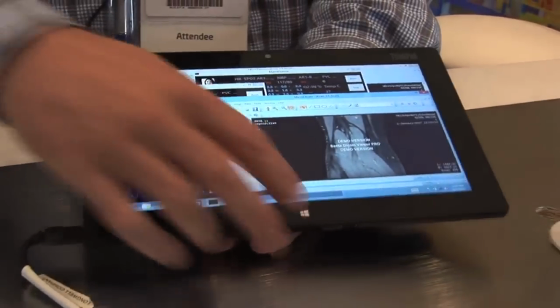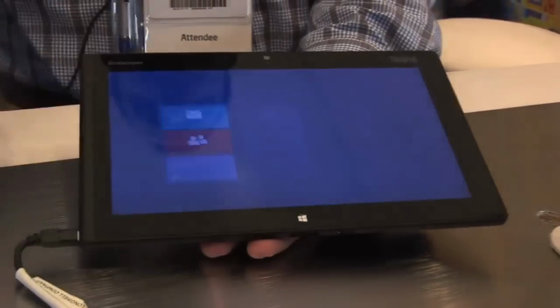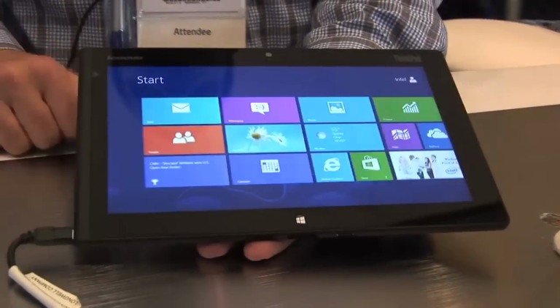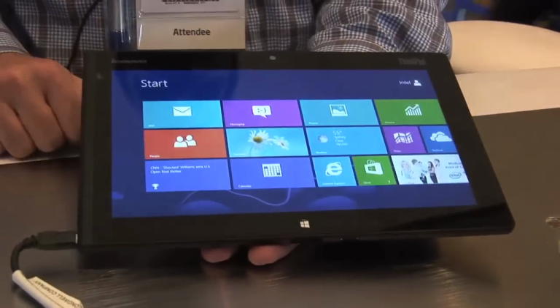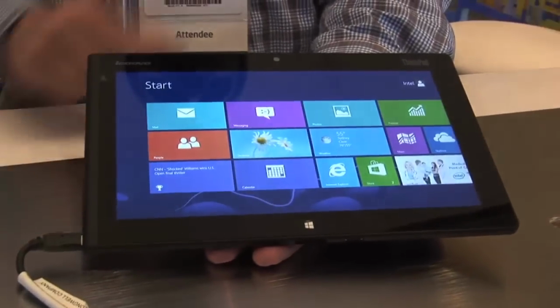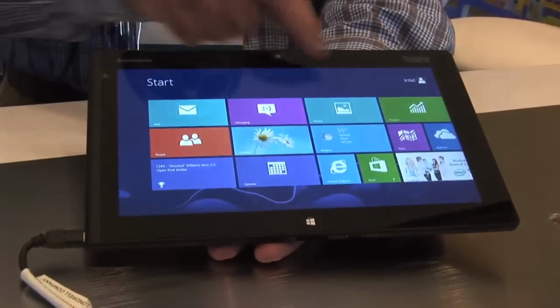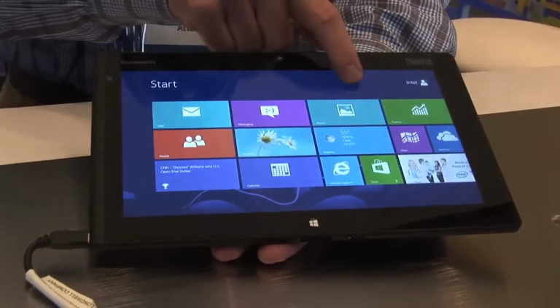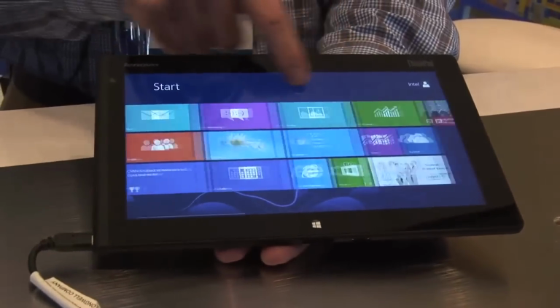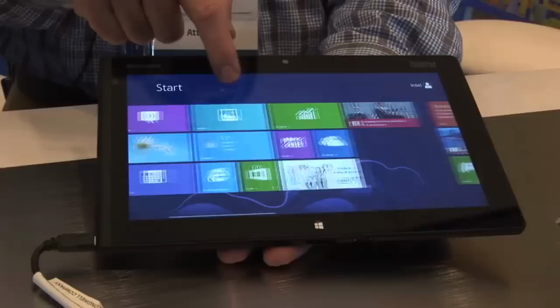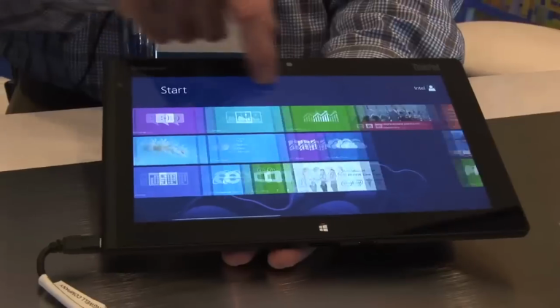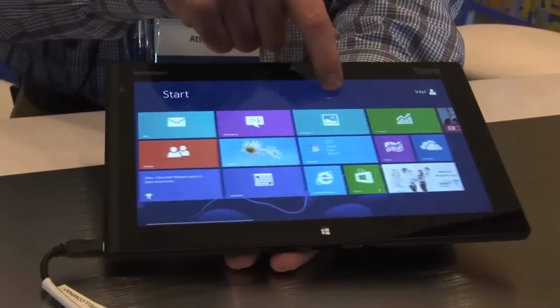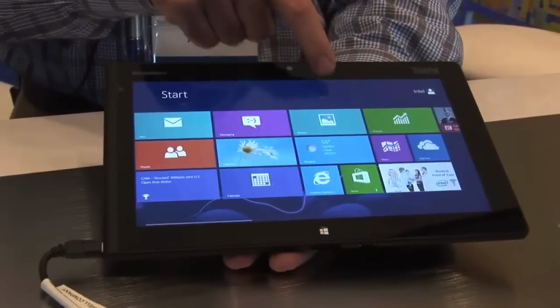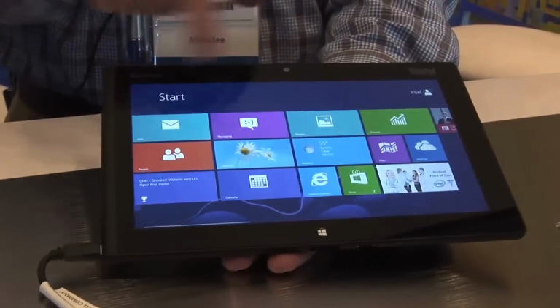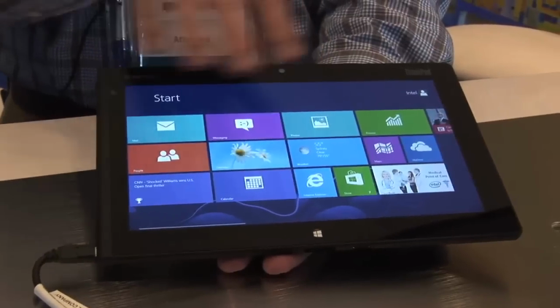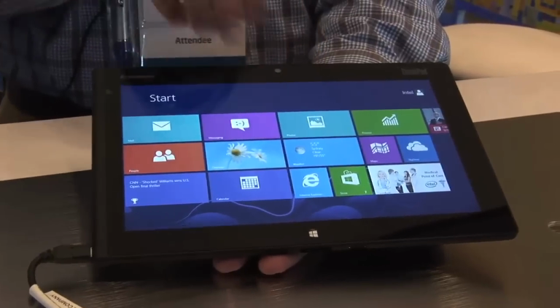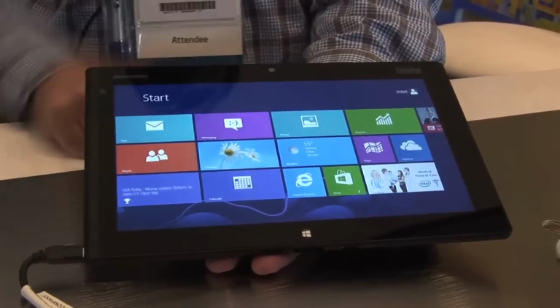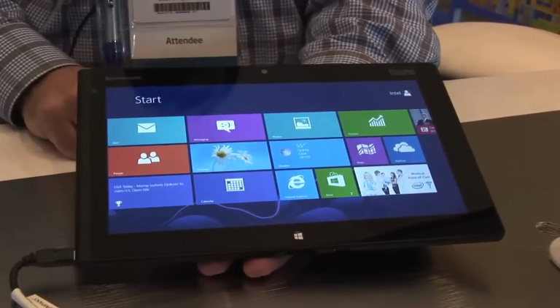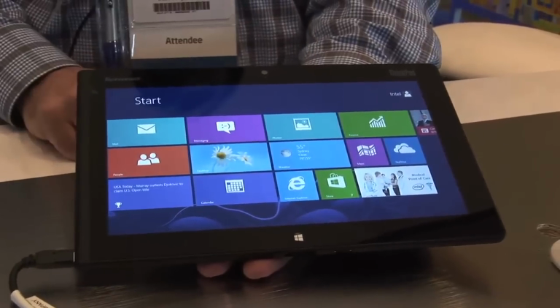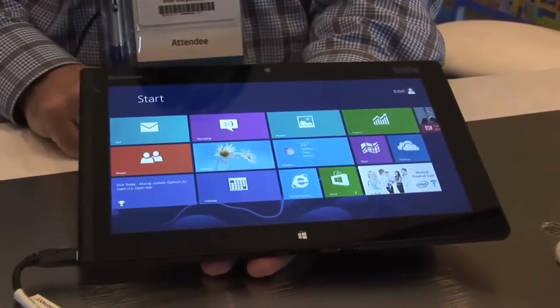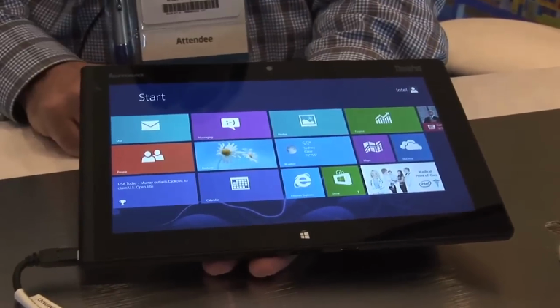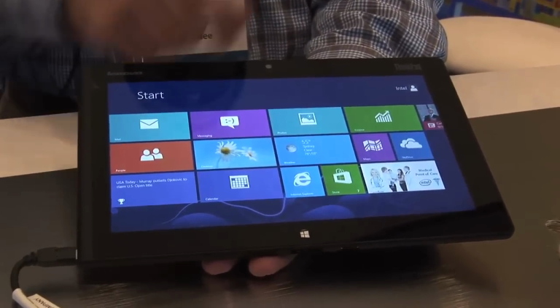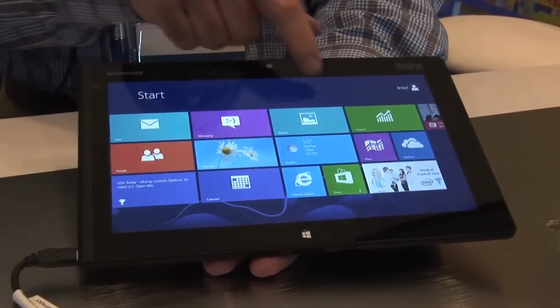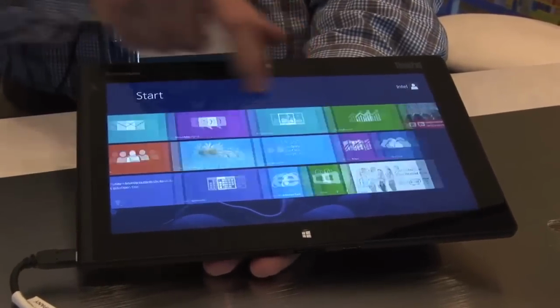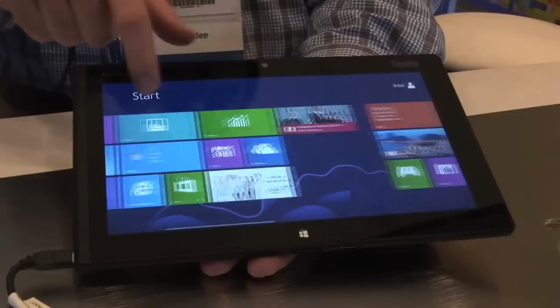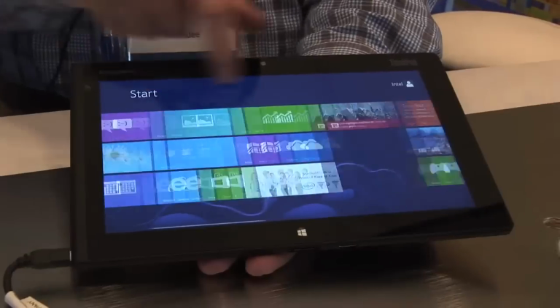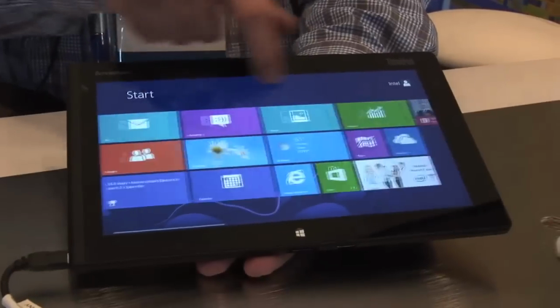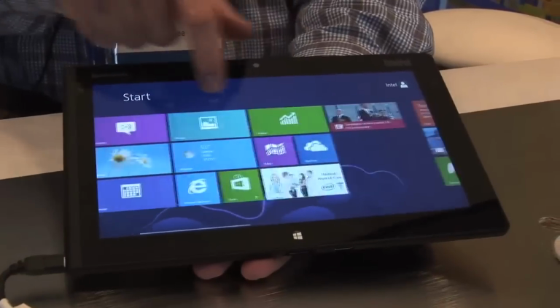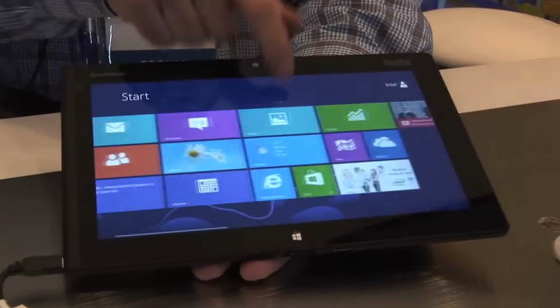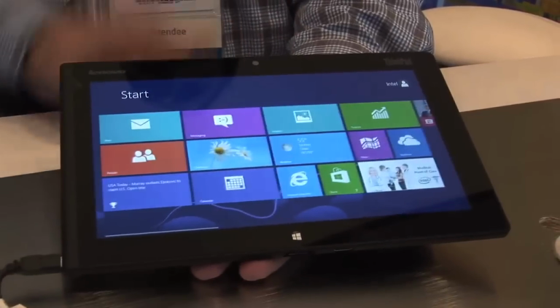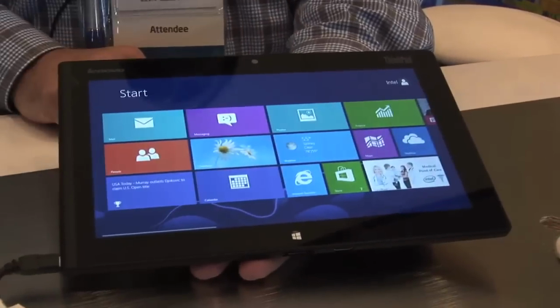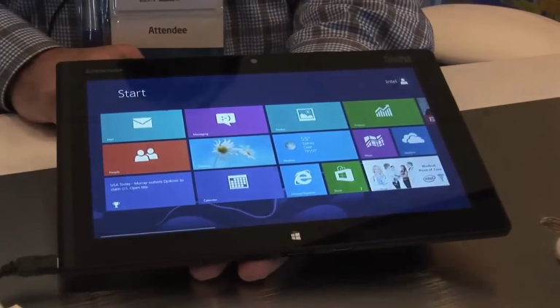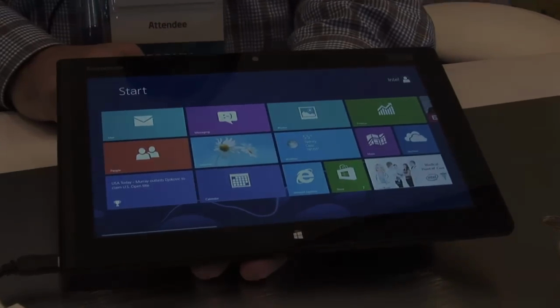But also with the new exciting experience available with the new Windows 8 touch-based UI.